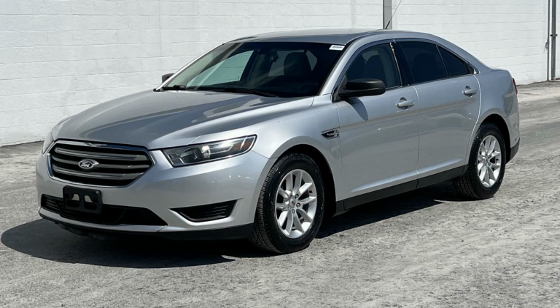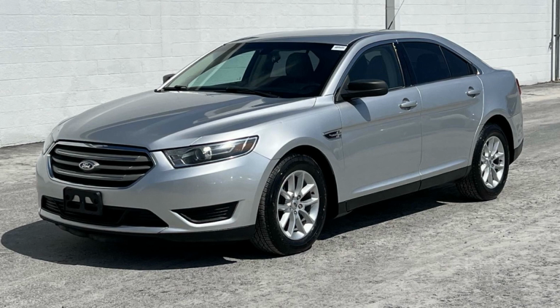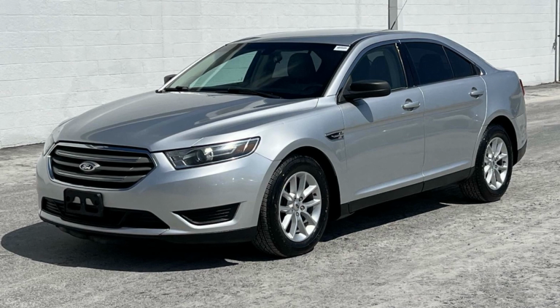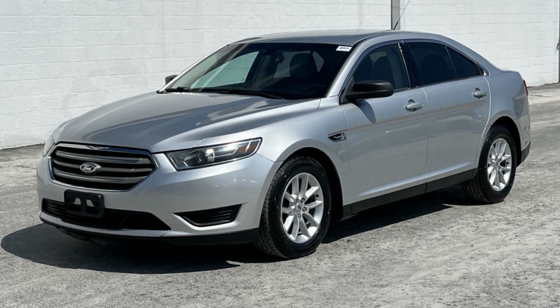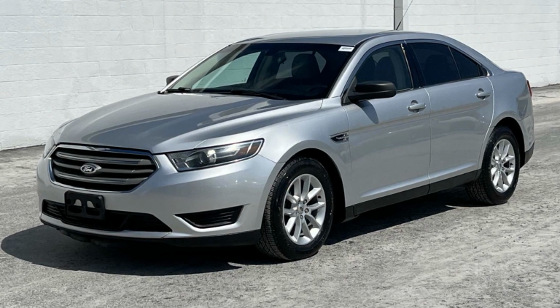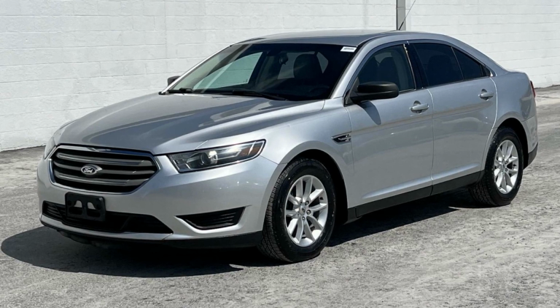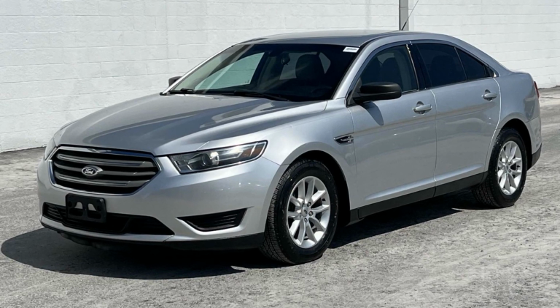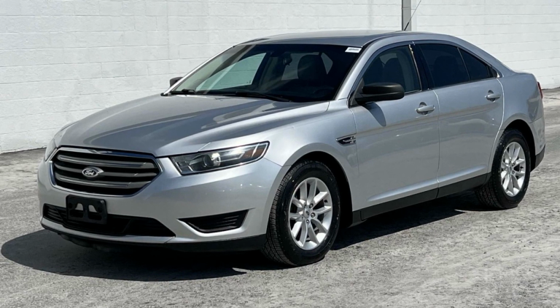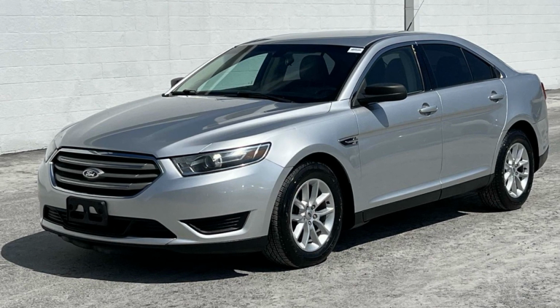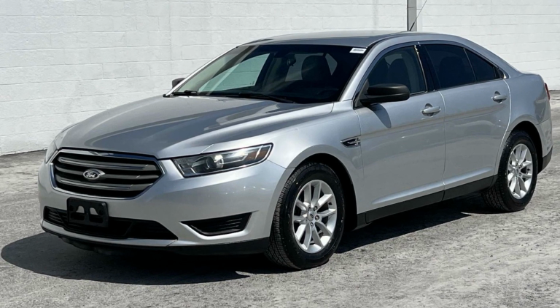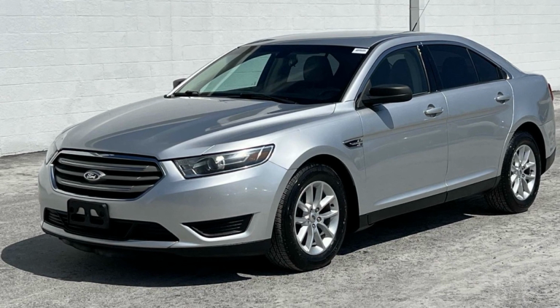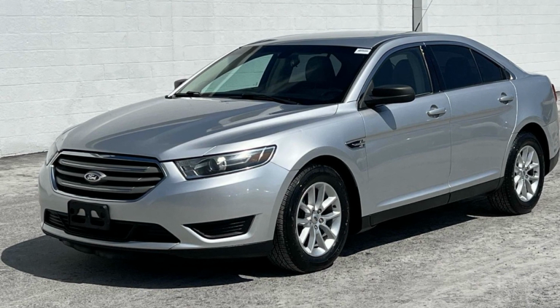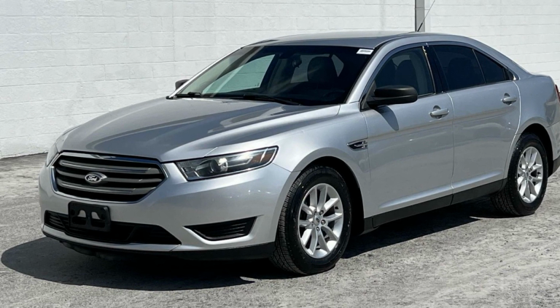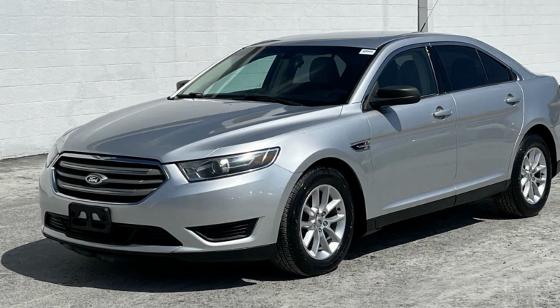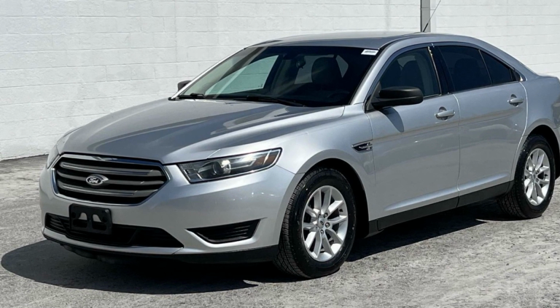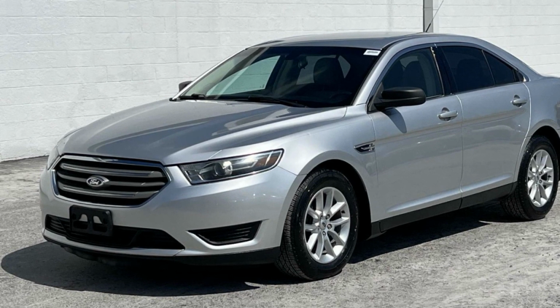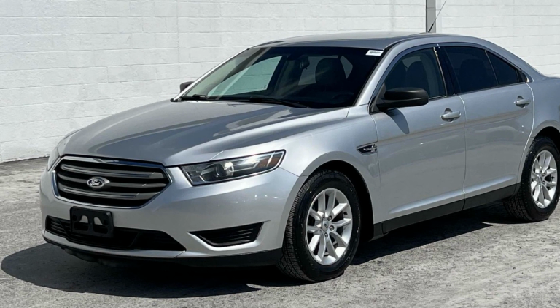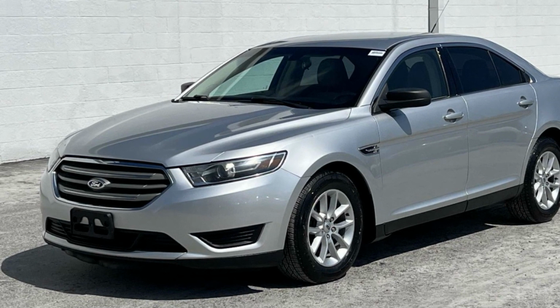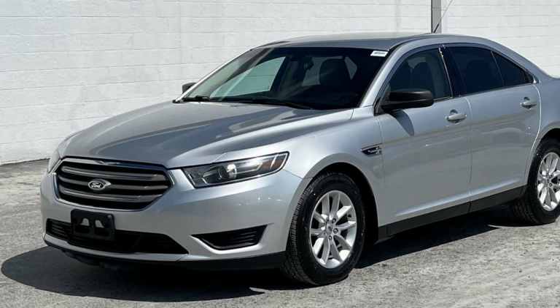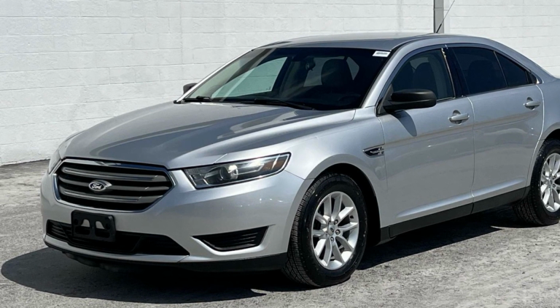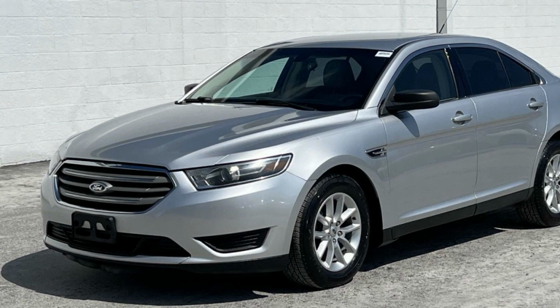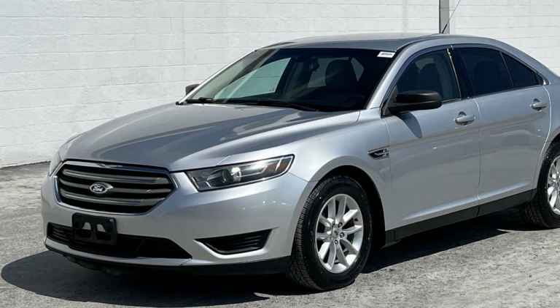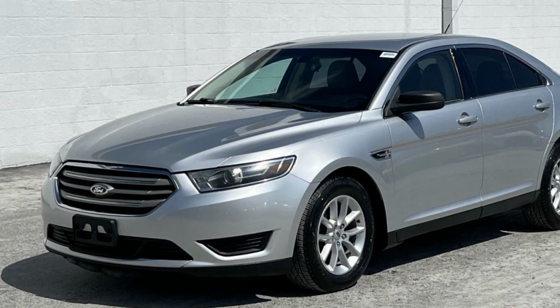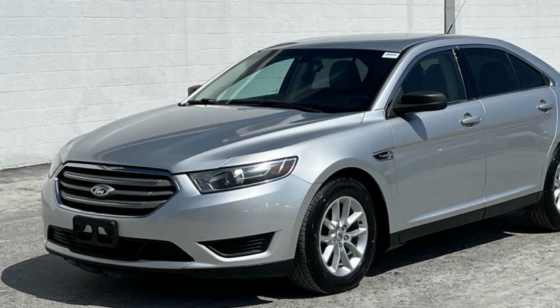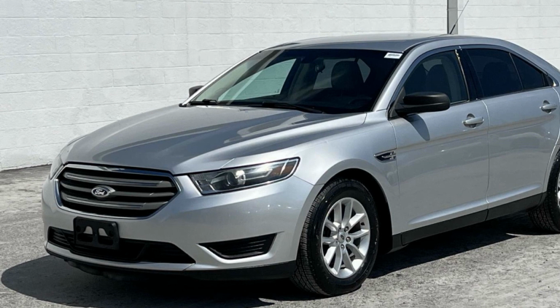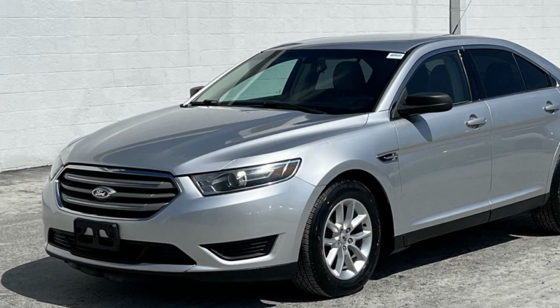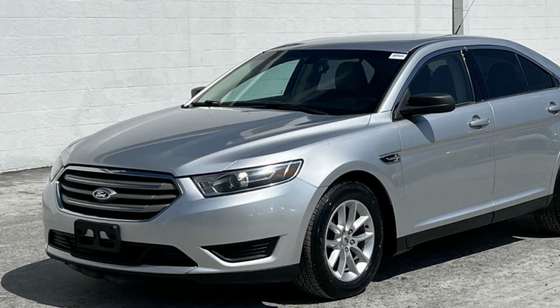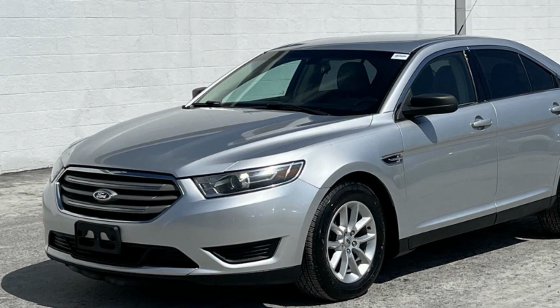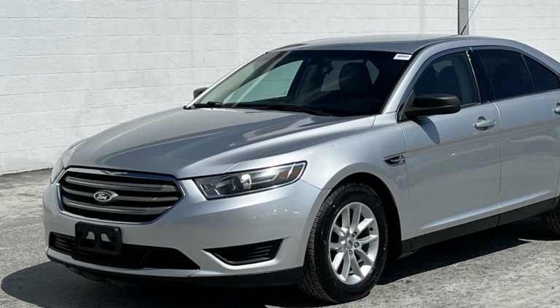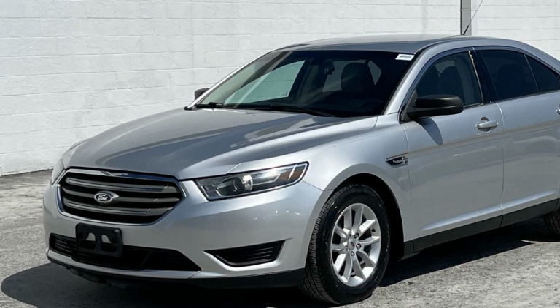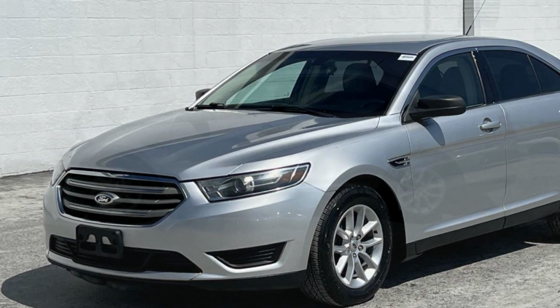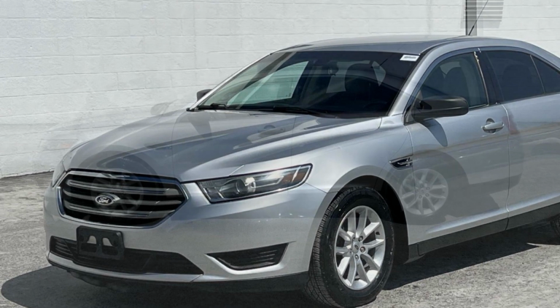2015 Ford Taurus. This sedan combines safety and comfort with style and performance.